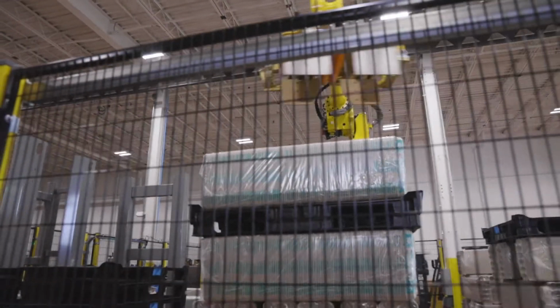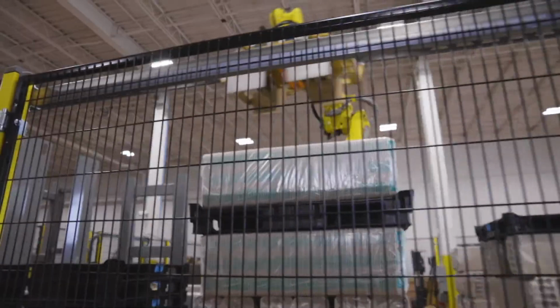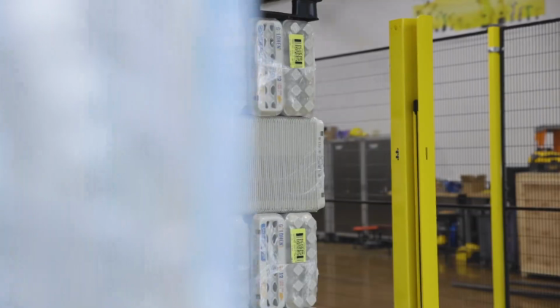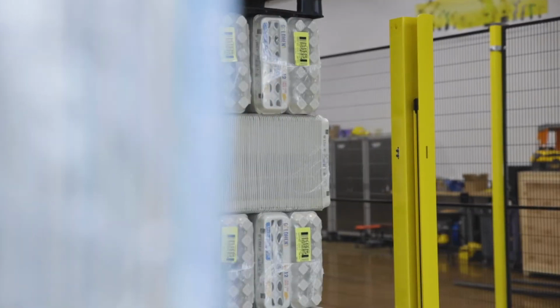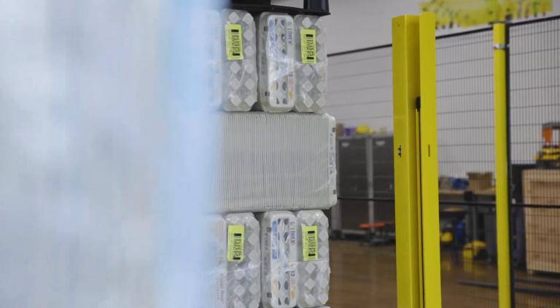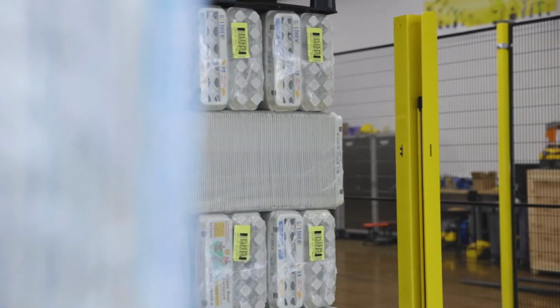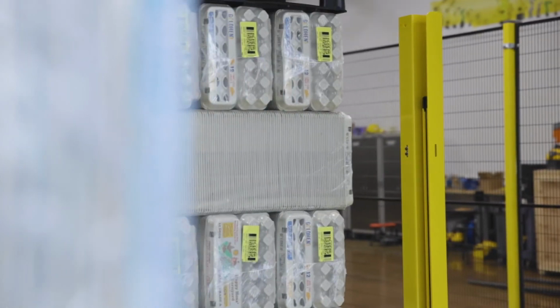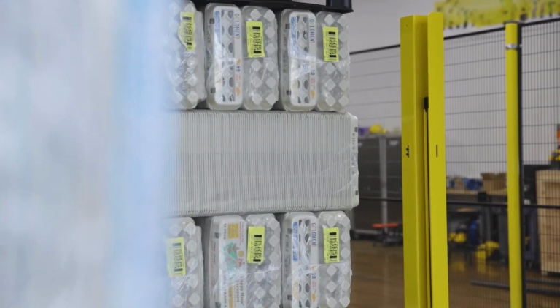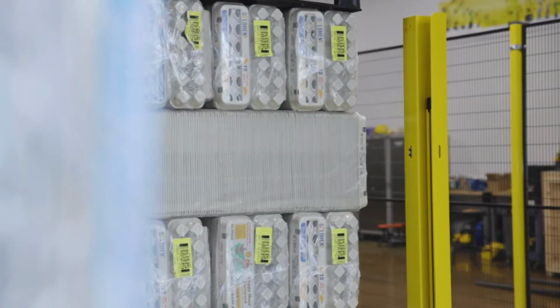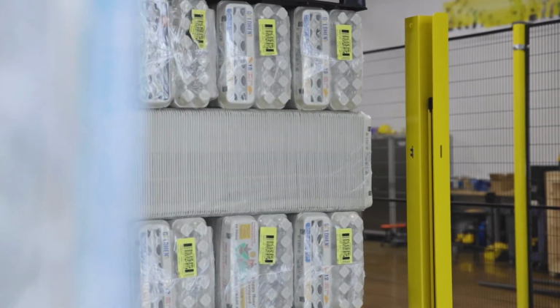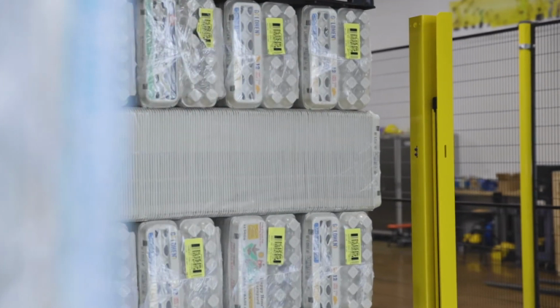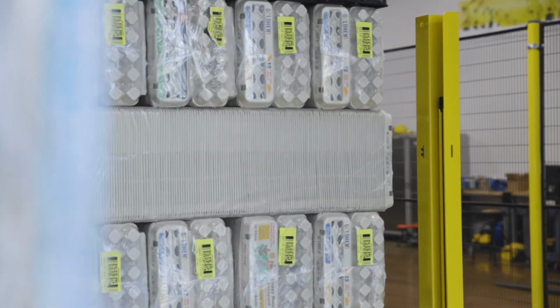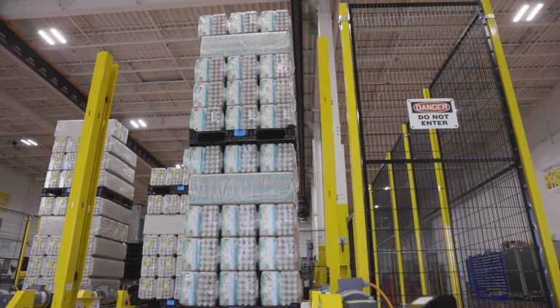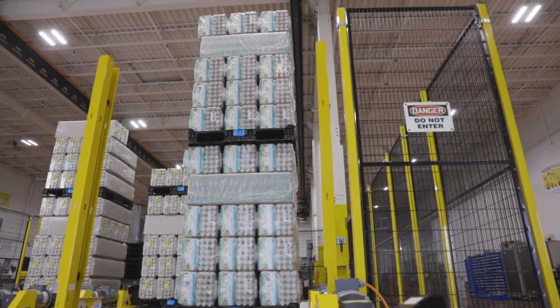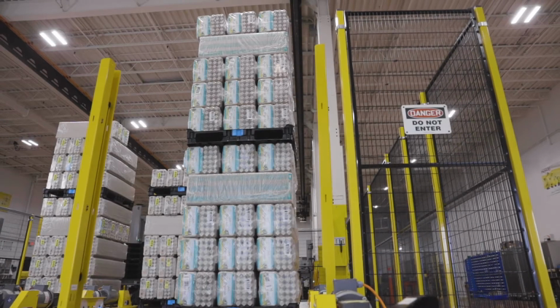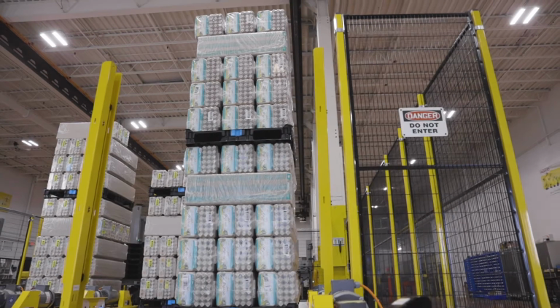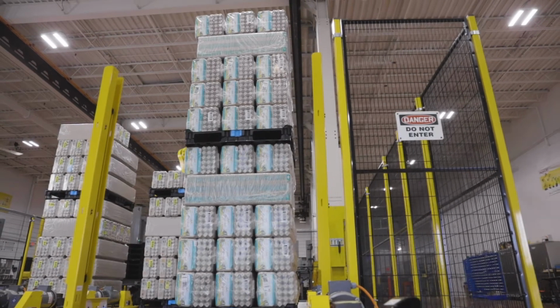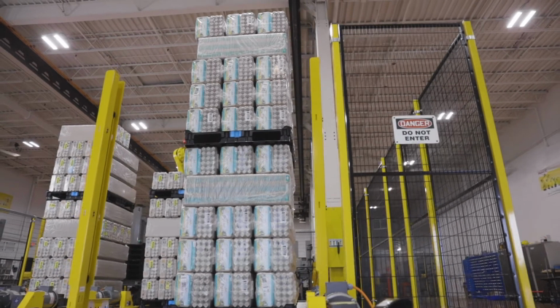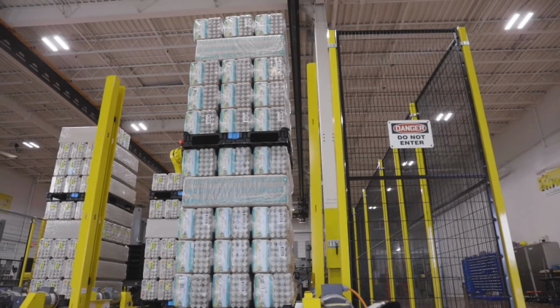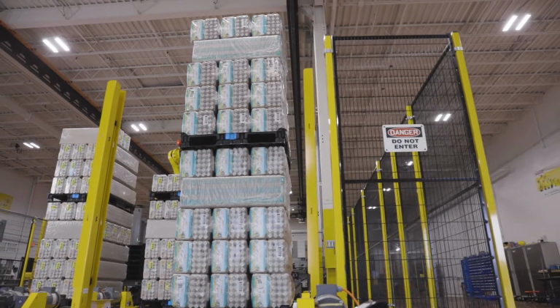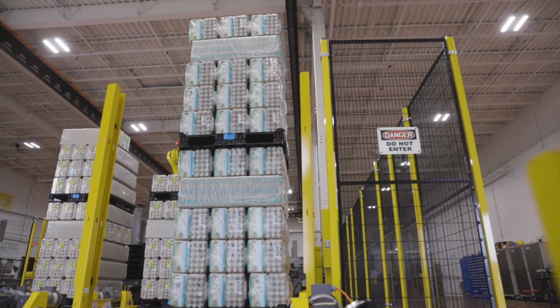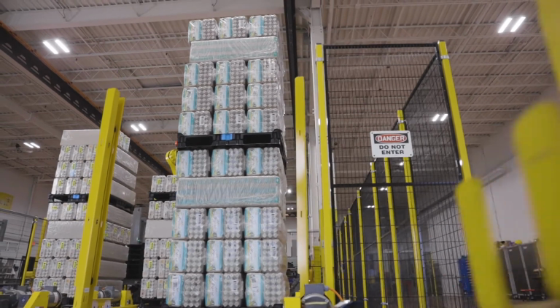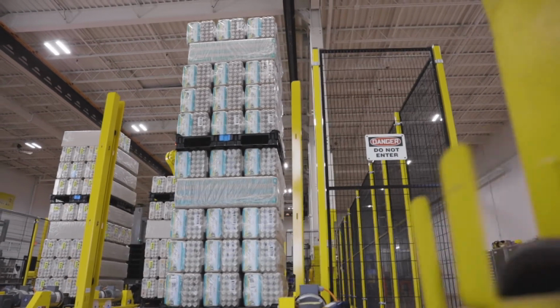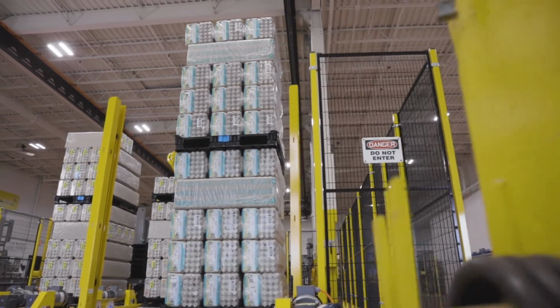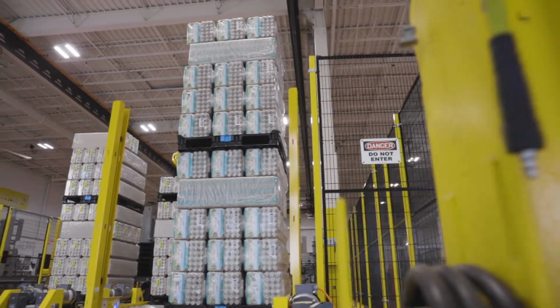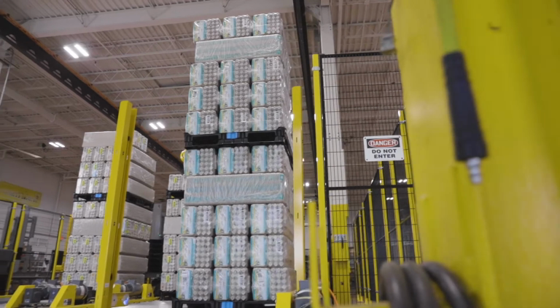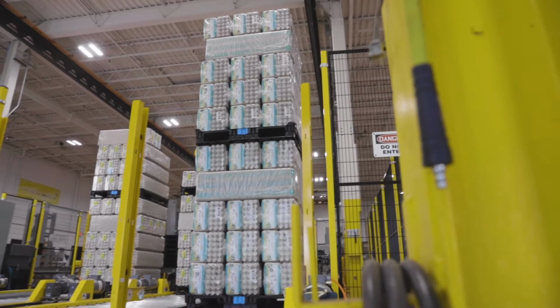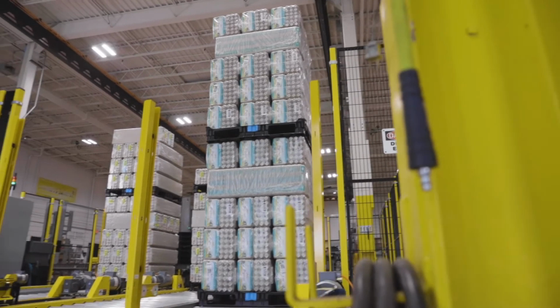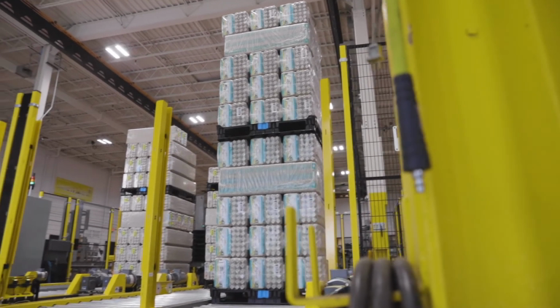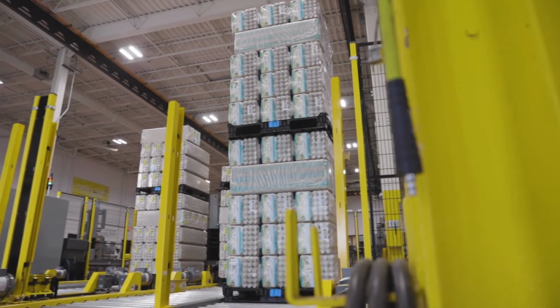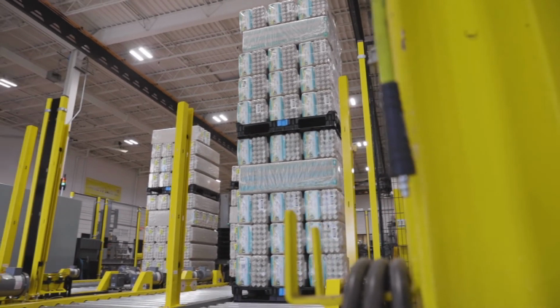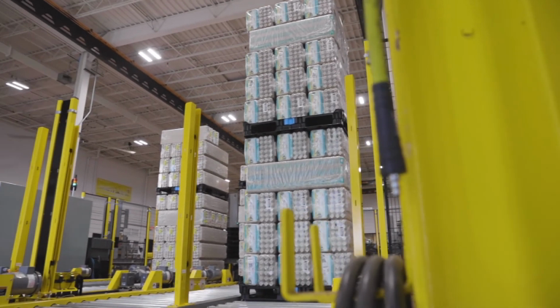We then paired the palletizing robot with four powered outfeed conveyors that deliver the finished pallets to the end-of-line collection area.